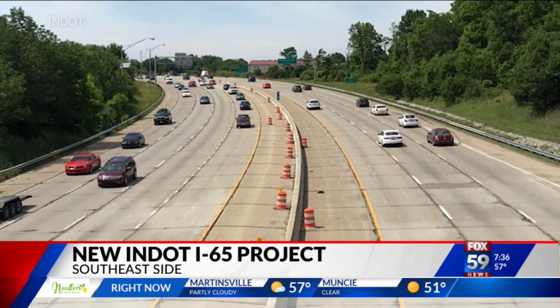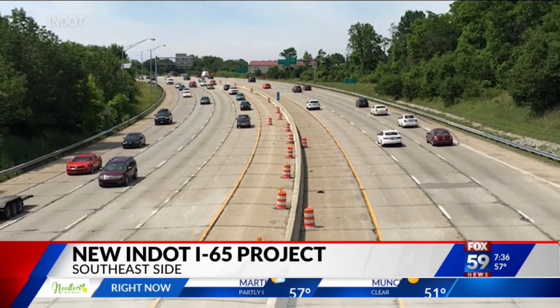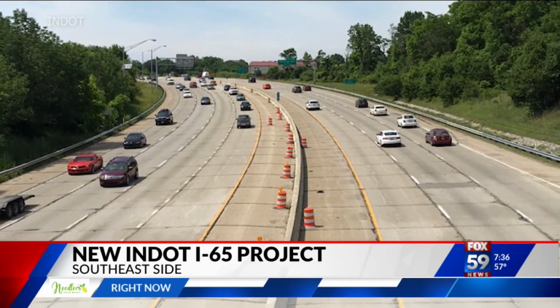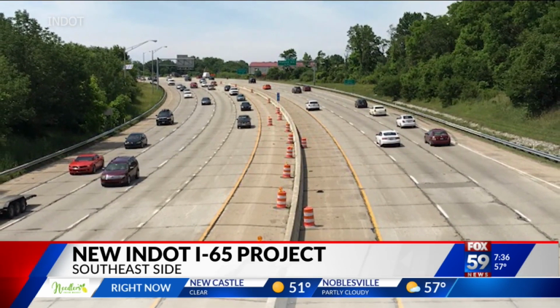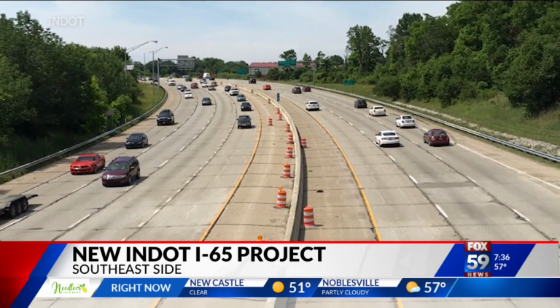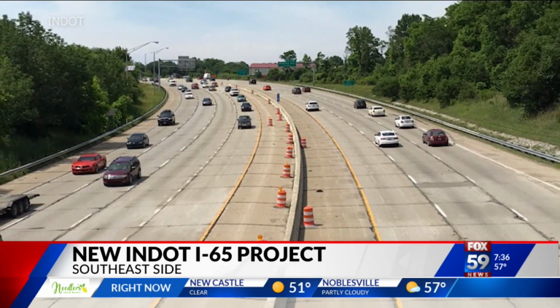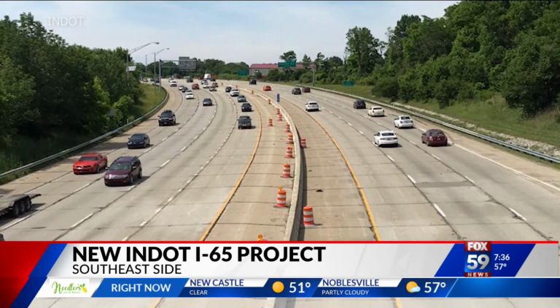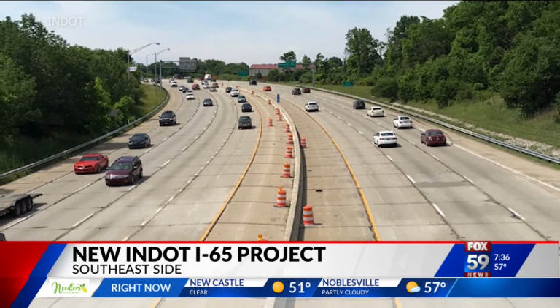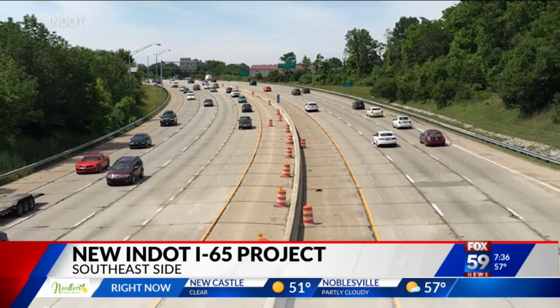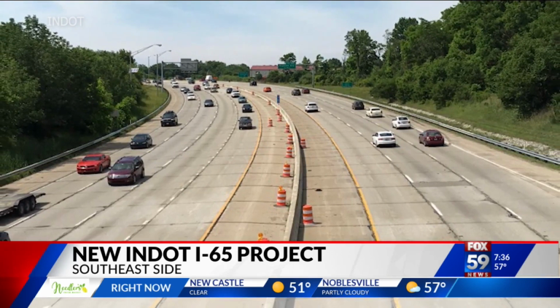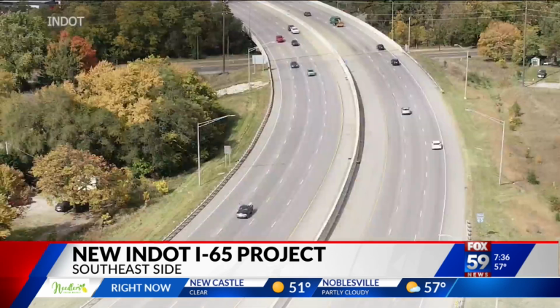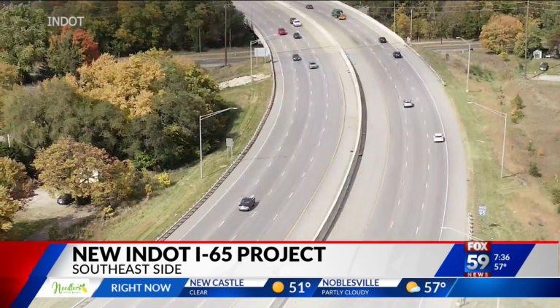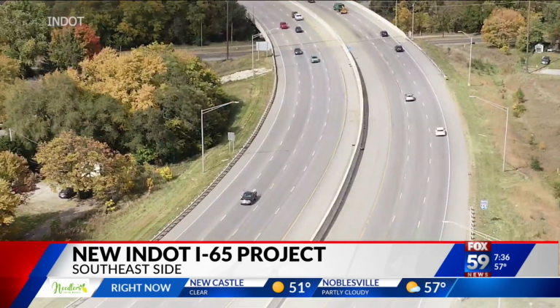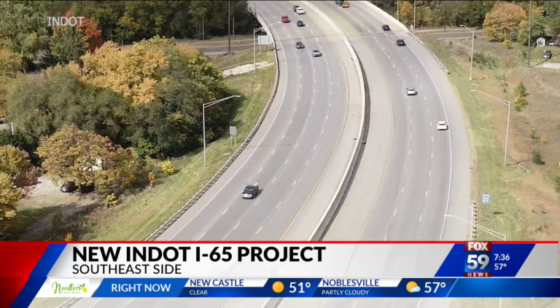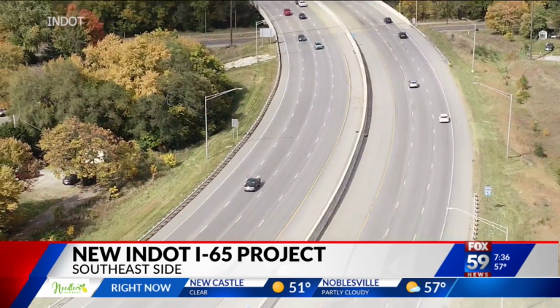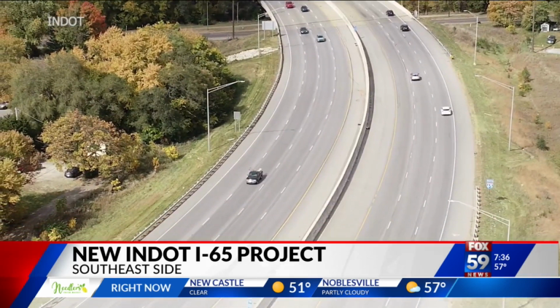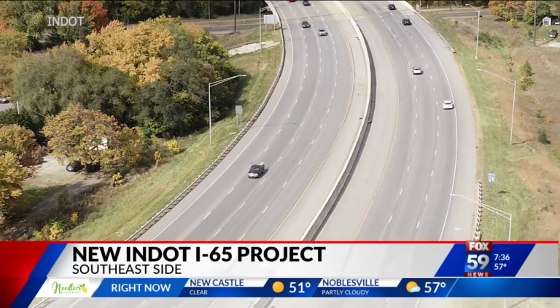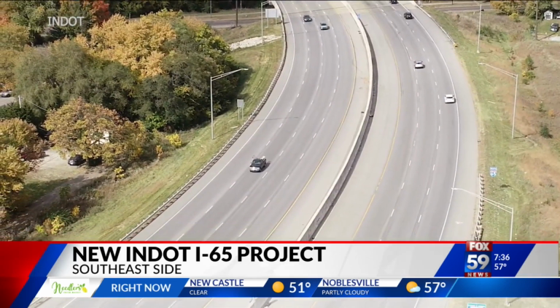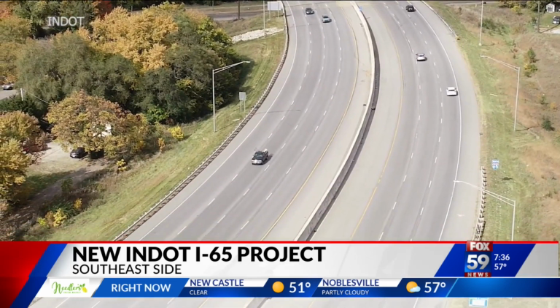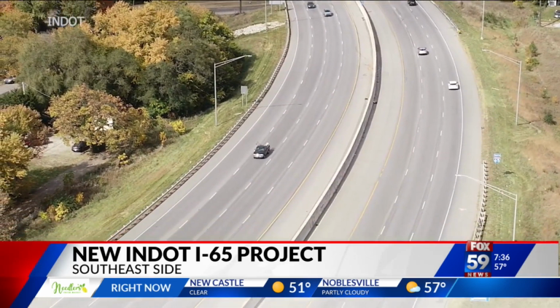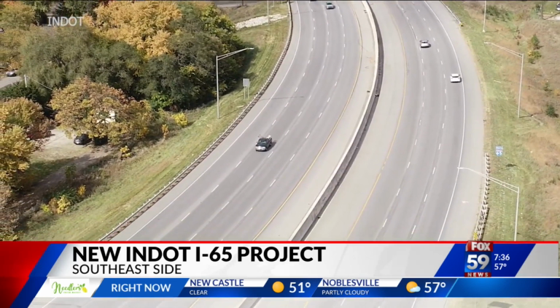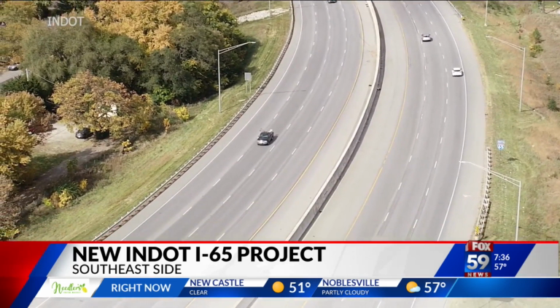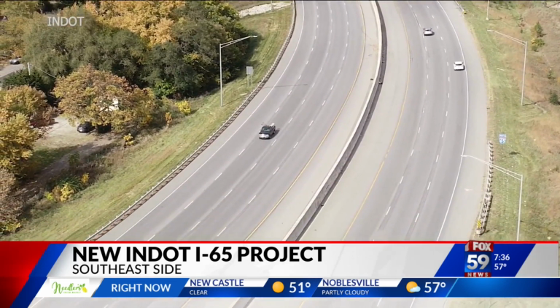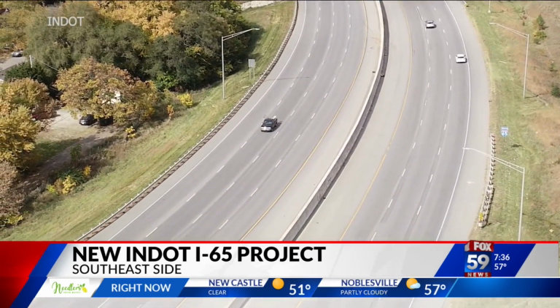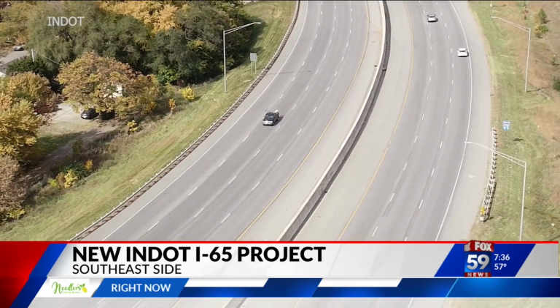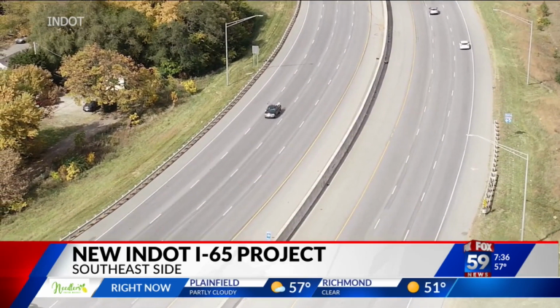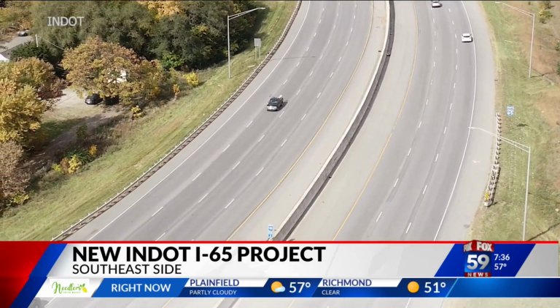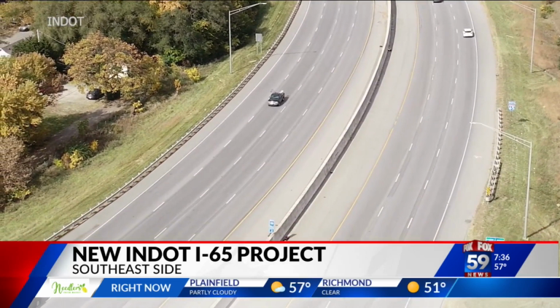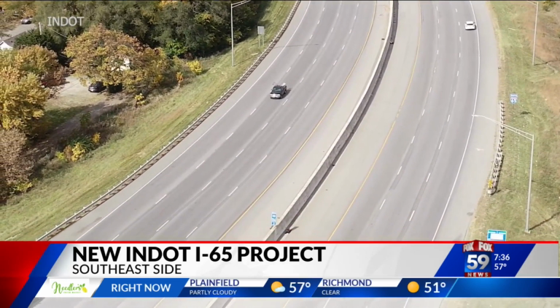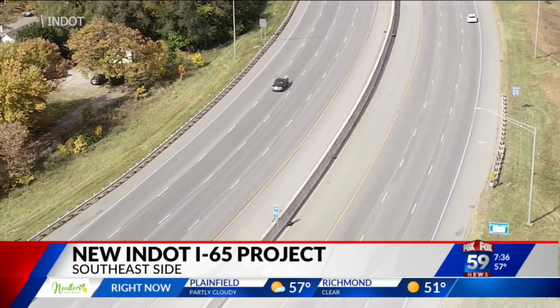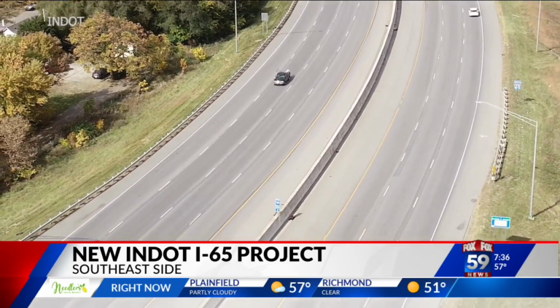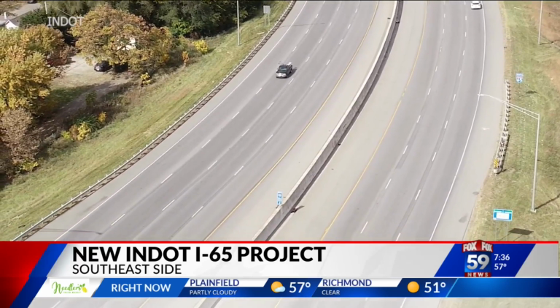This project is in the environmental and preliminary design stage right now. Construction wouldn't start until 2025.